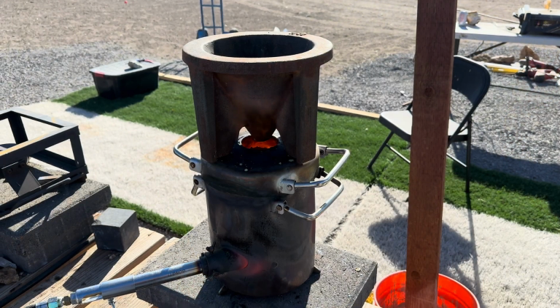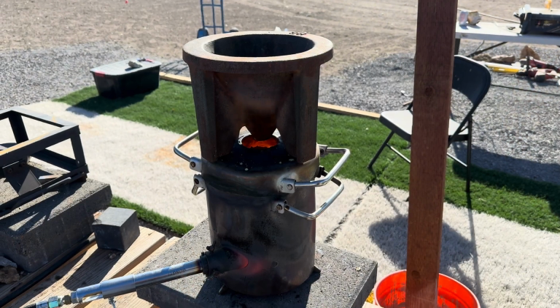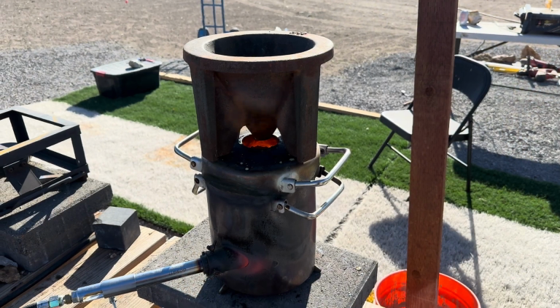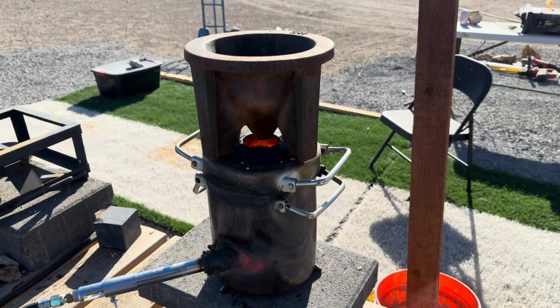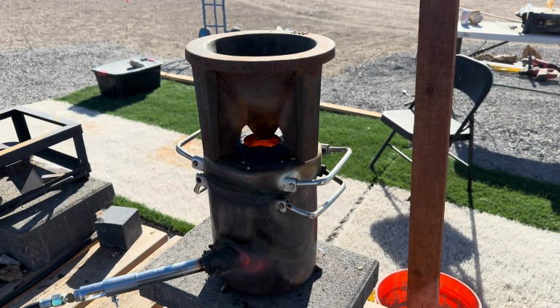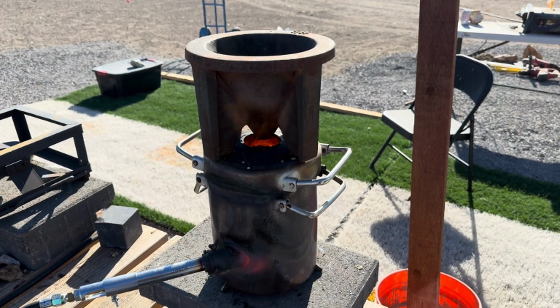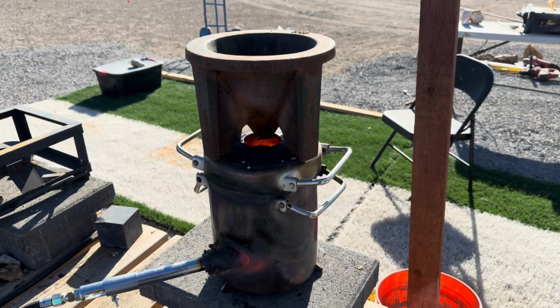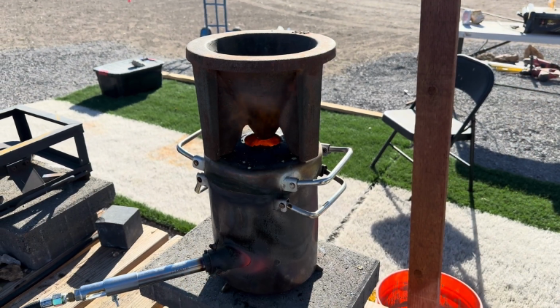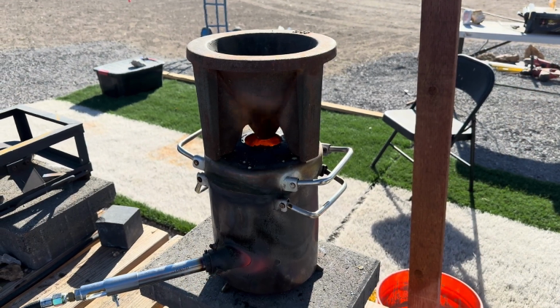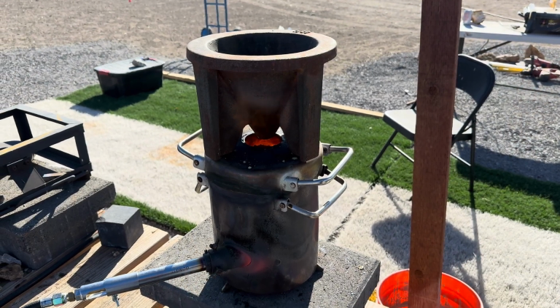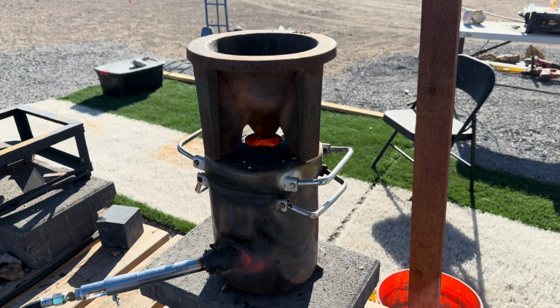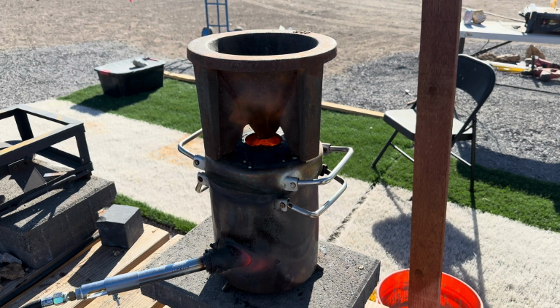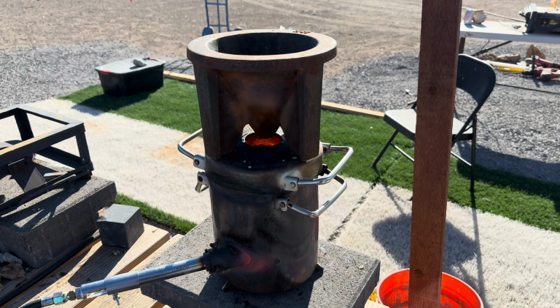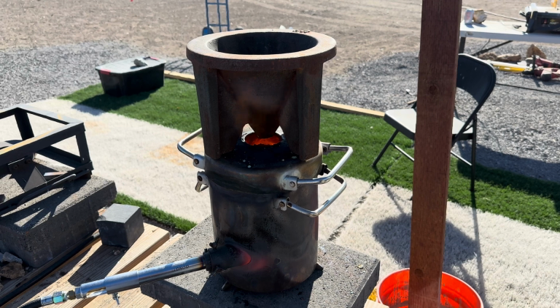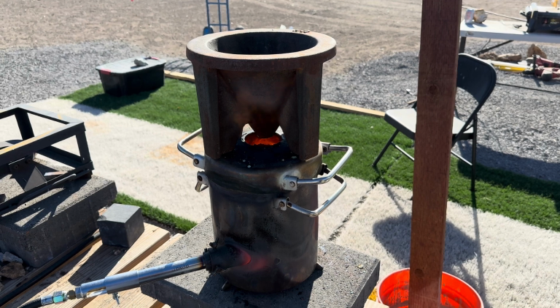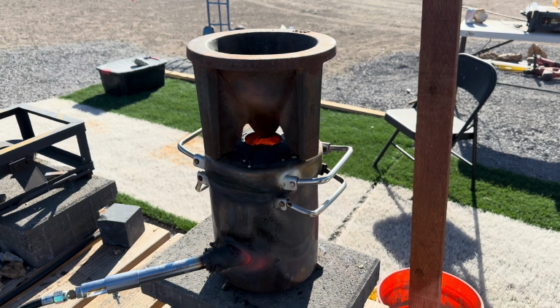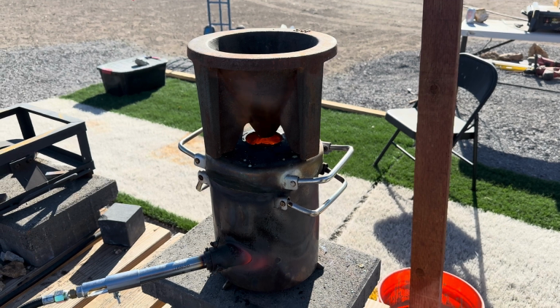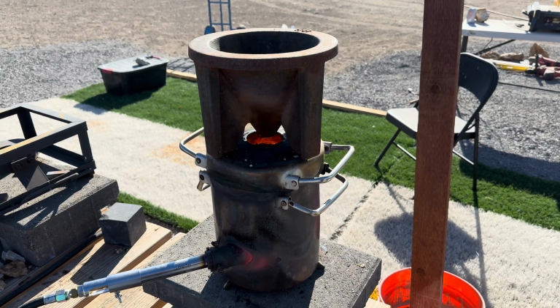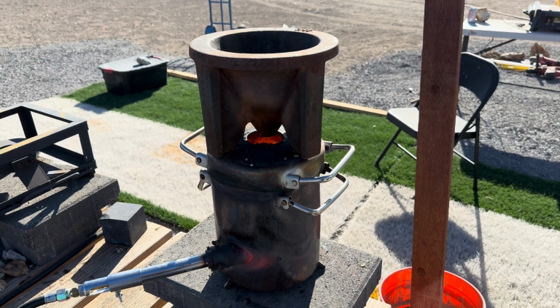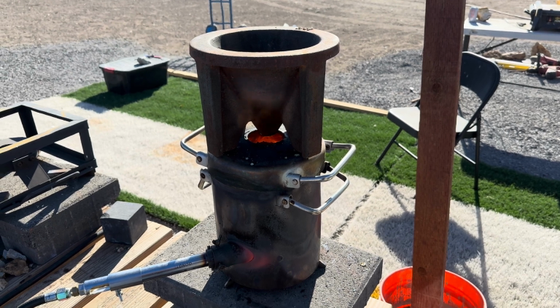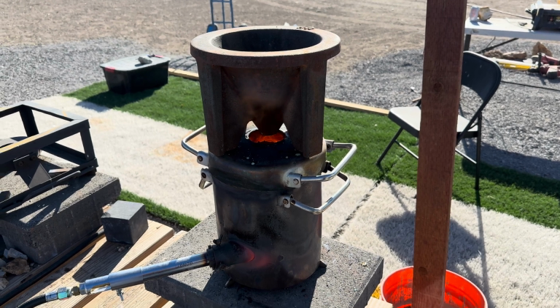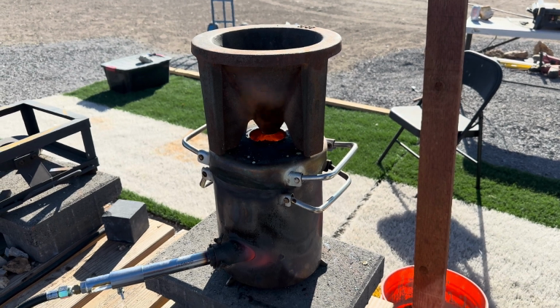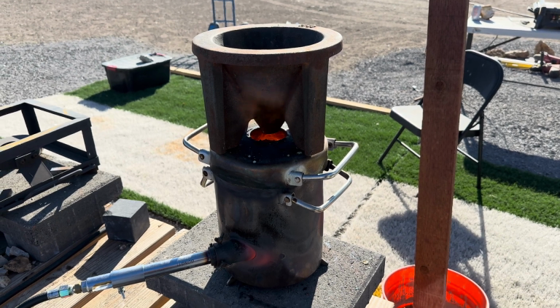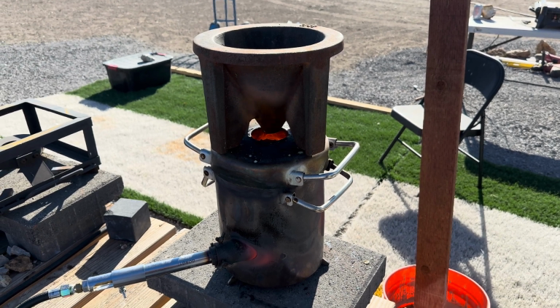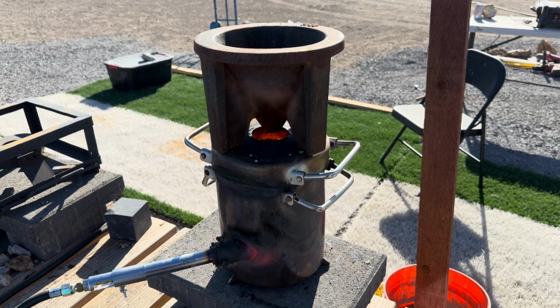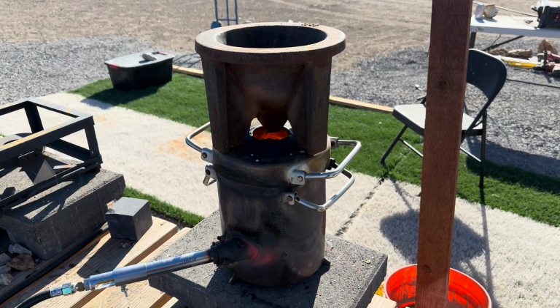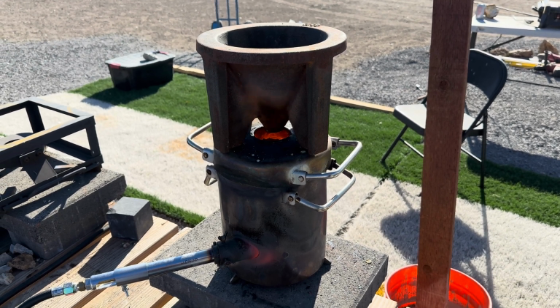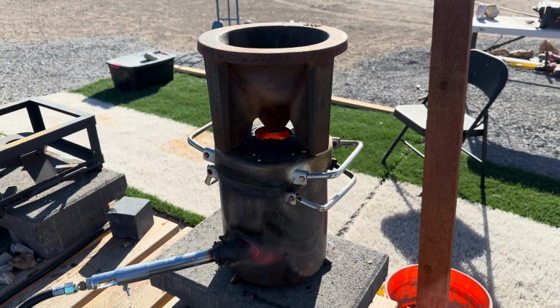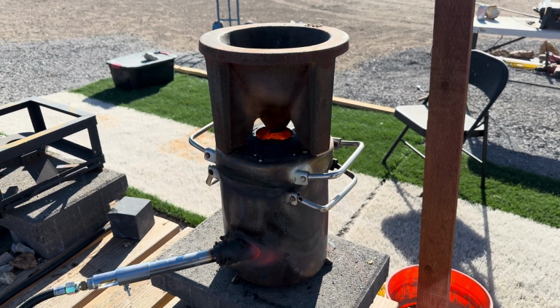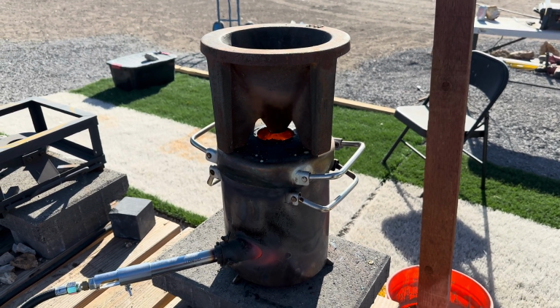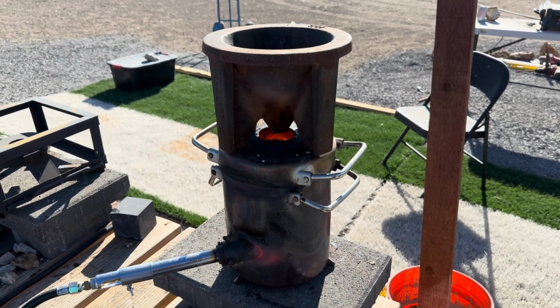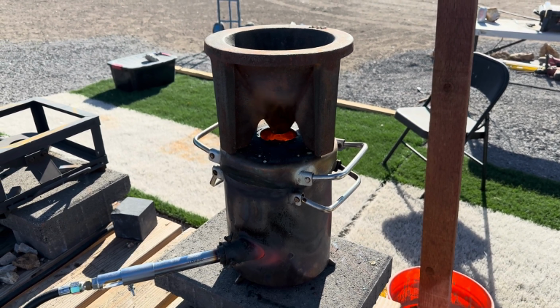We are preheating our cone mold to 300 degrees so we will not get any thermal shock.